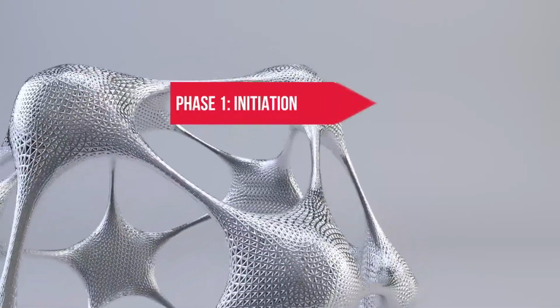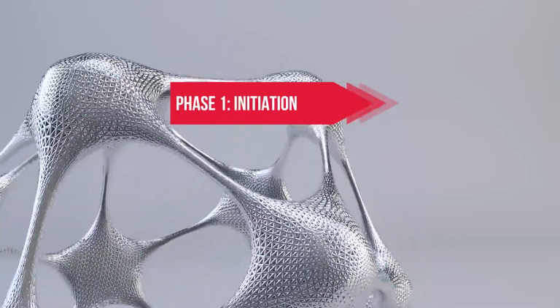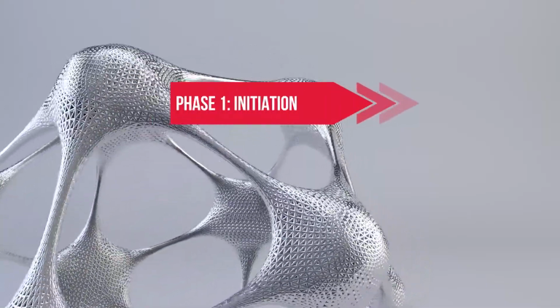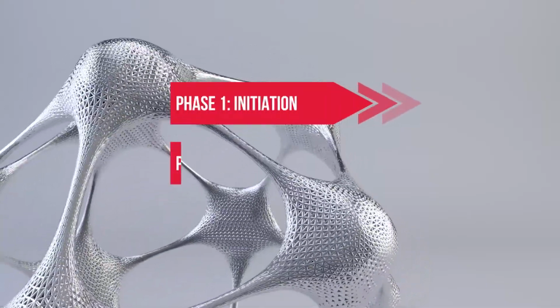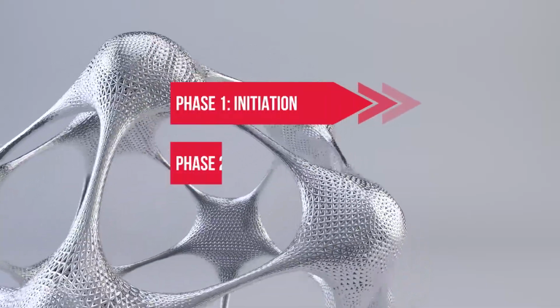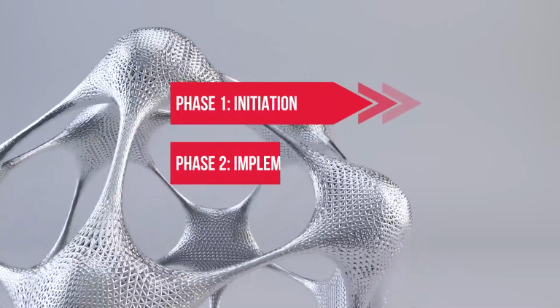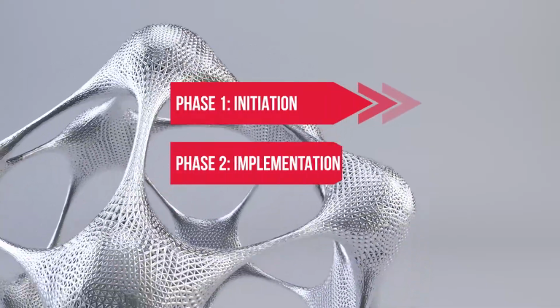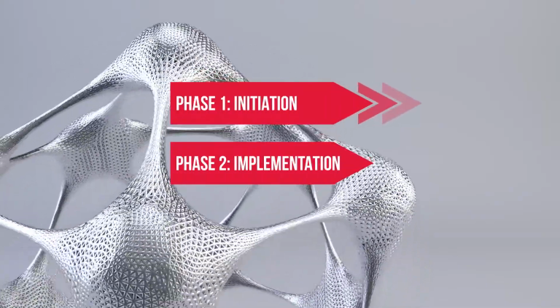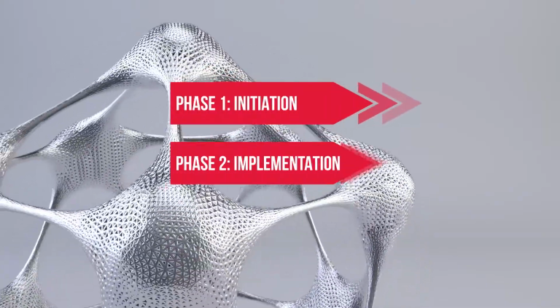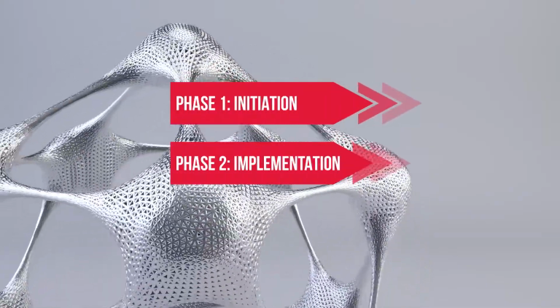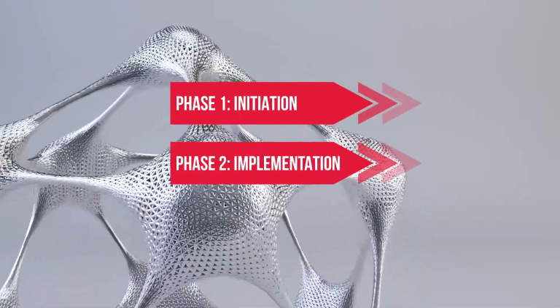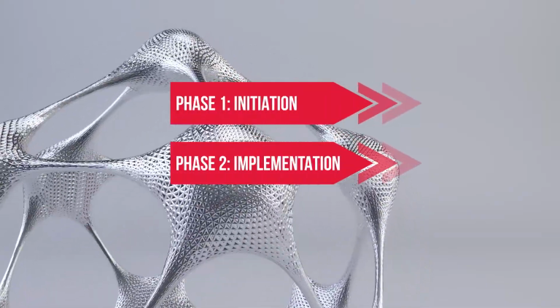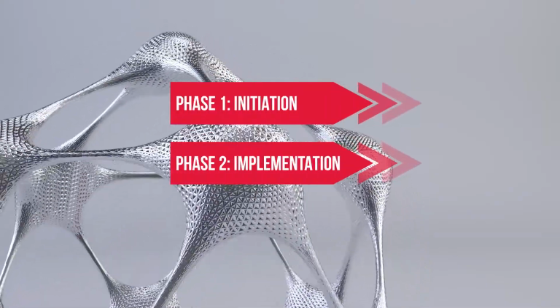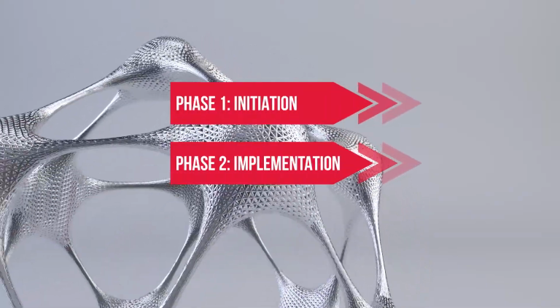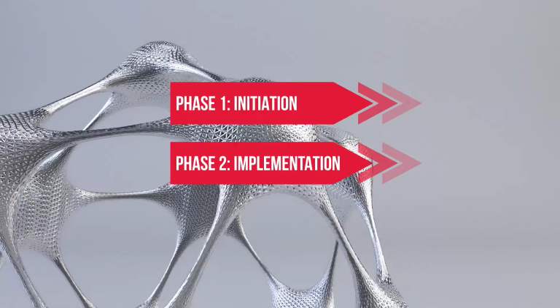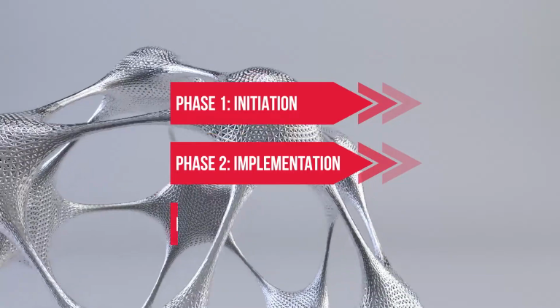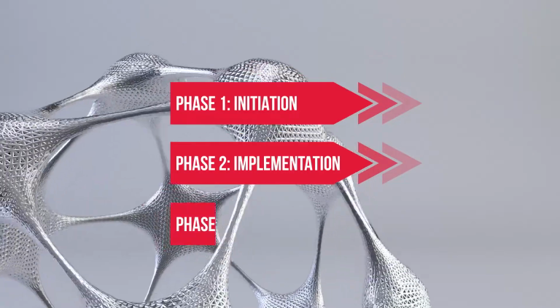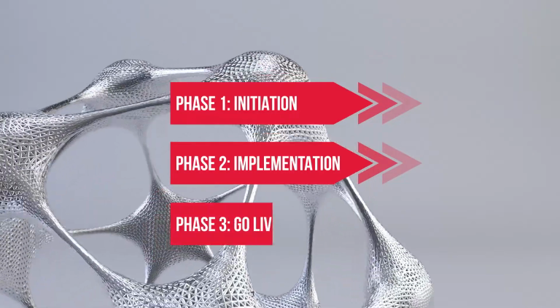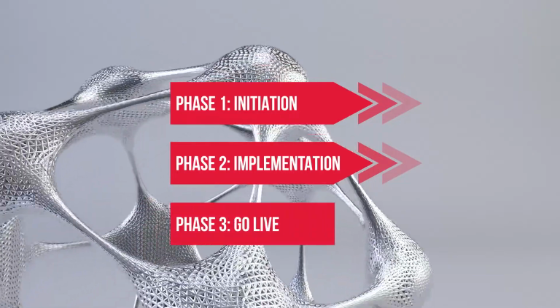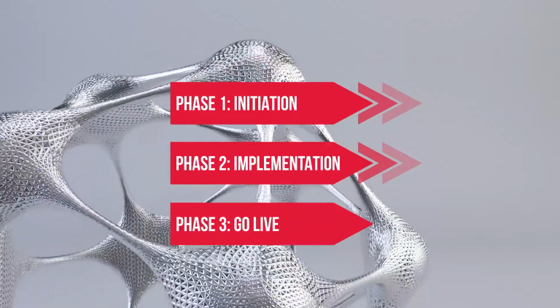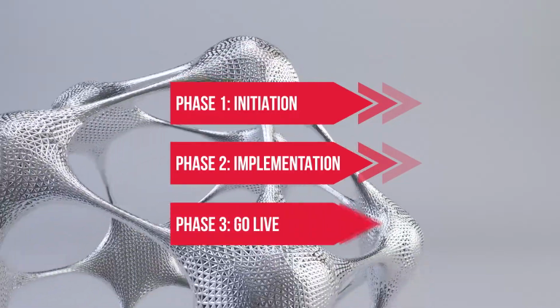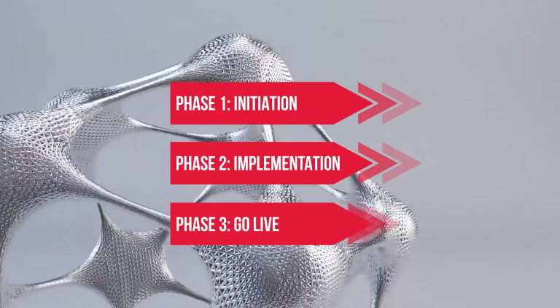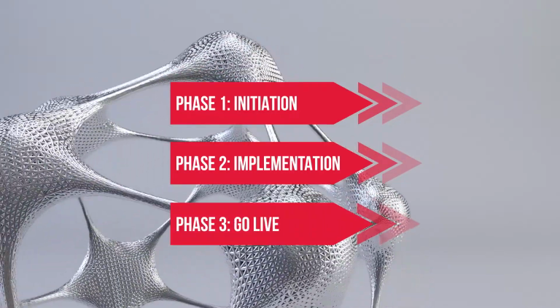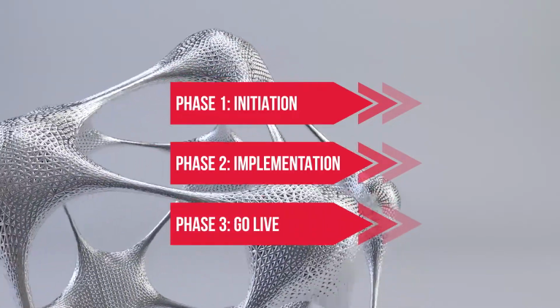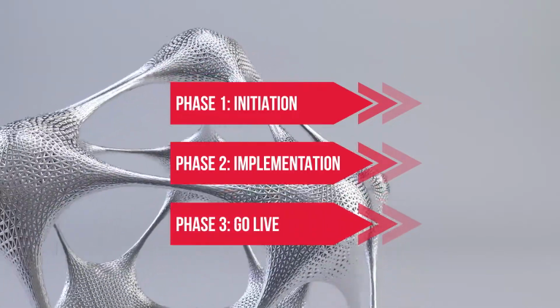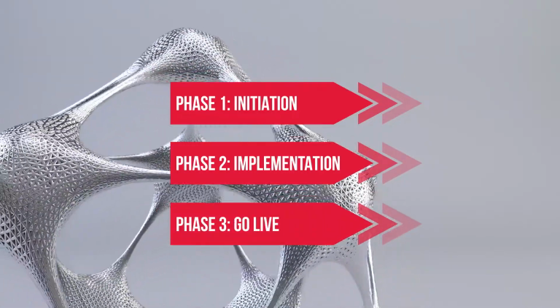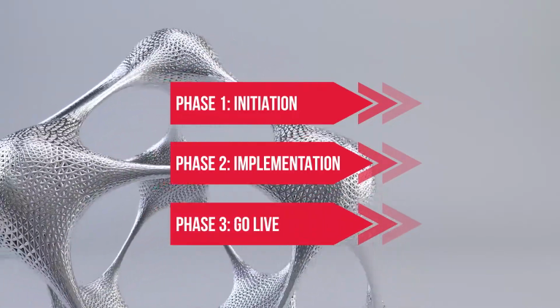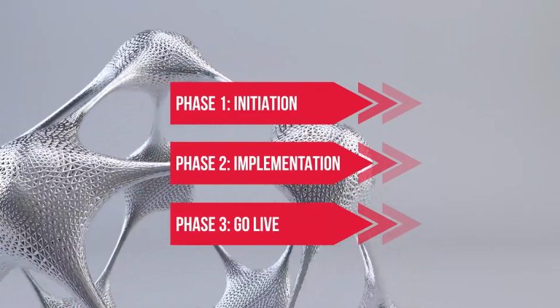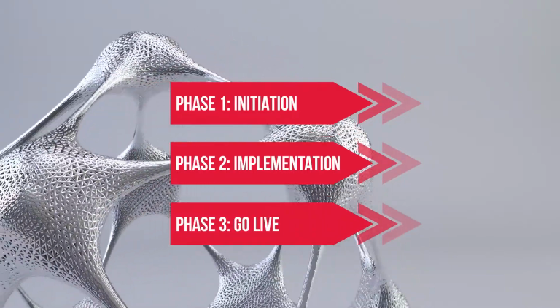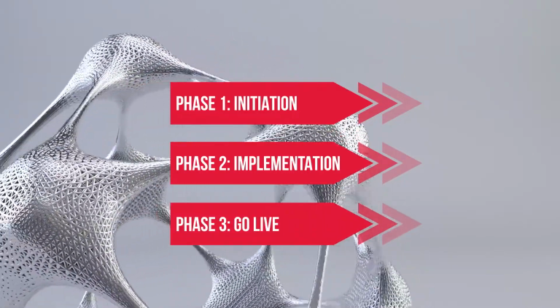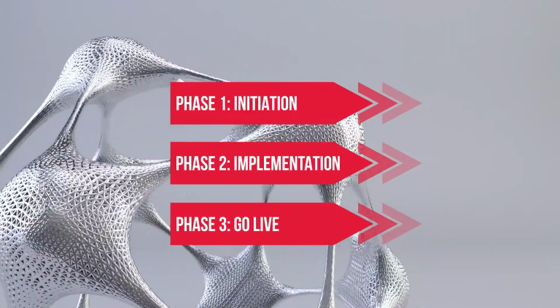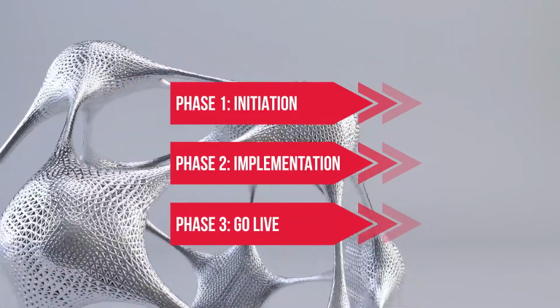The three phases are: Initiation, Implementation, and Go Live. Let's take a closer look at these three phases.